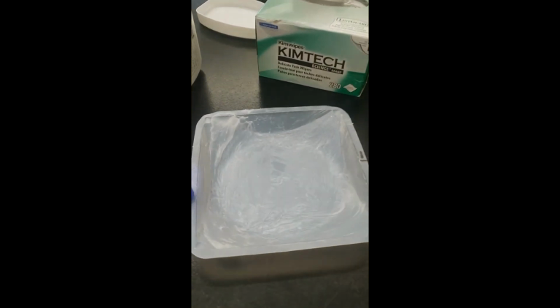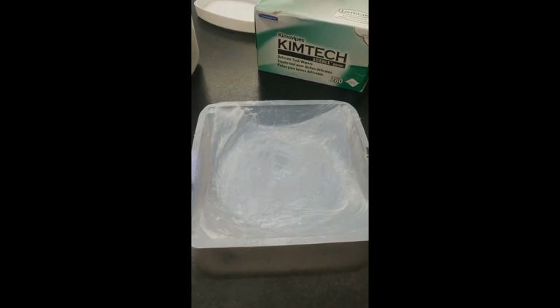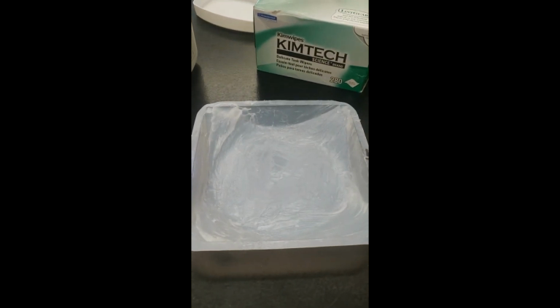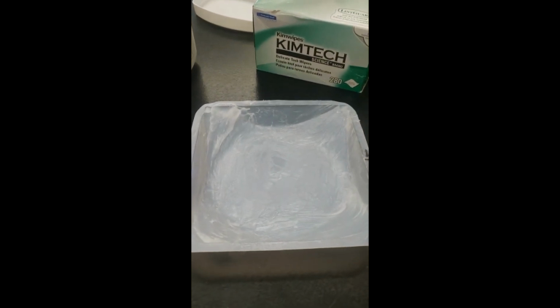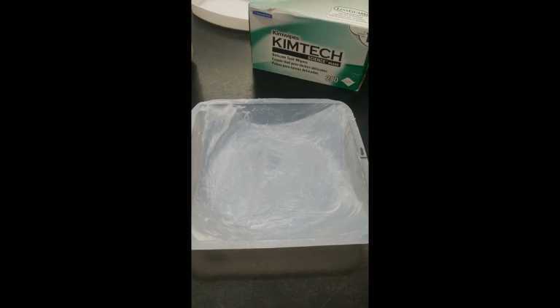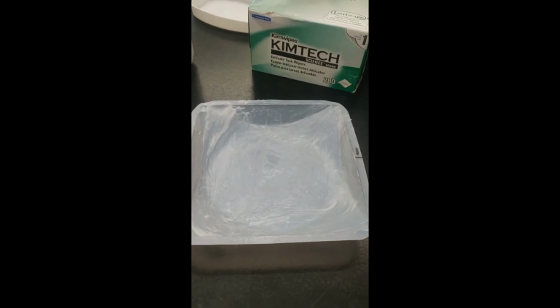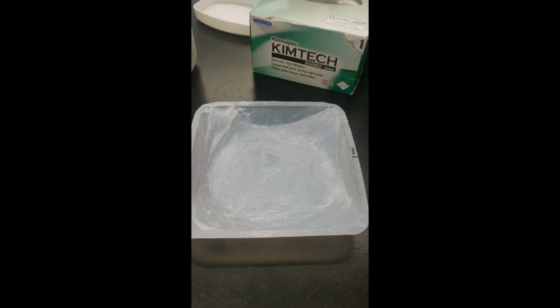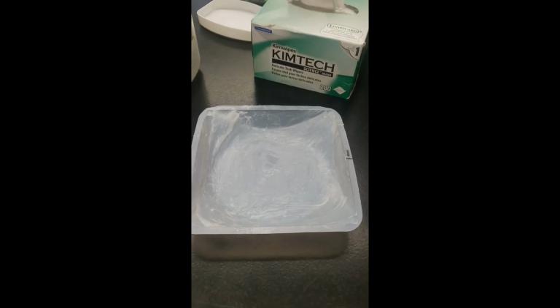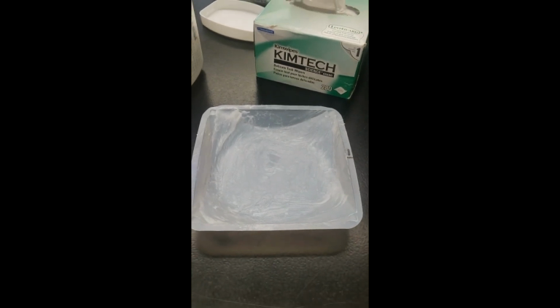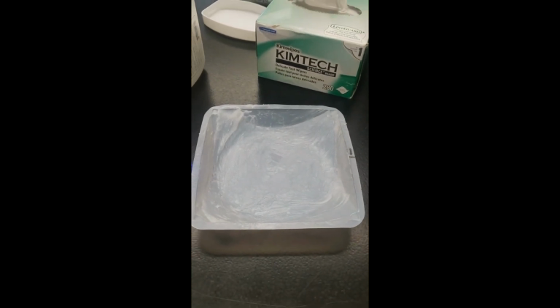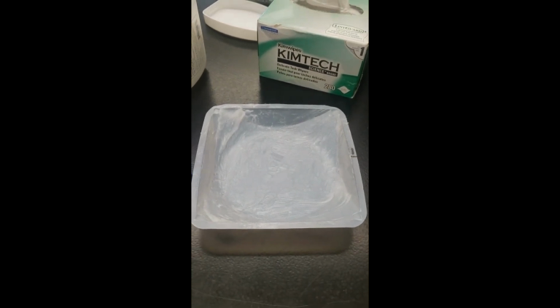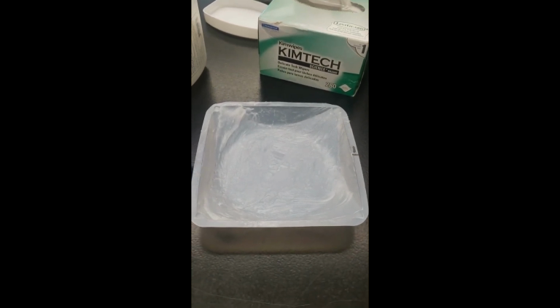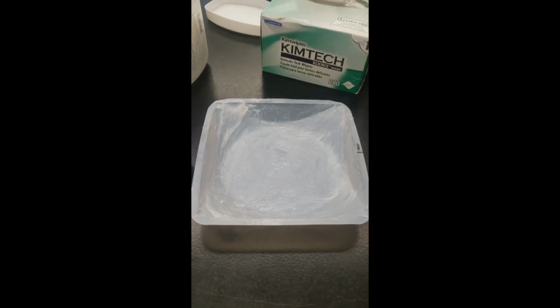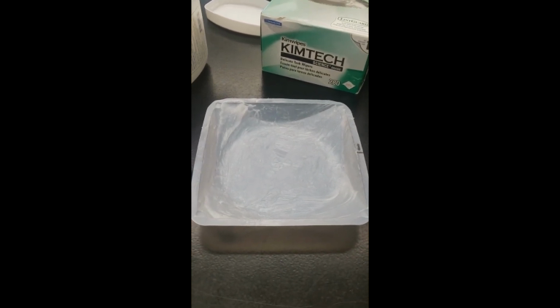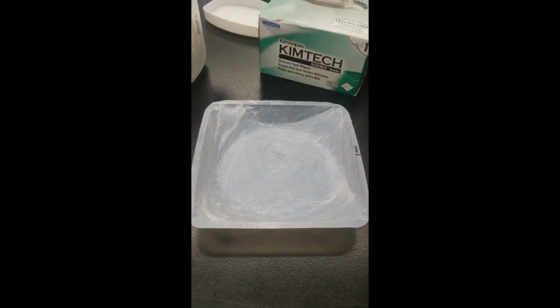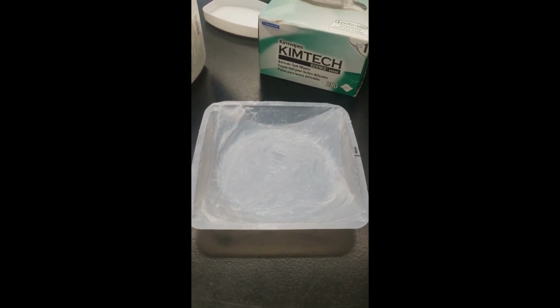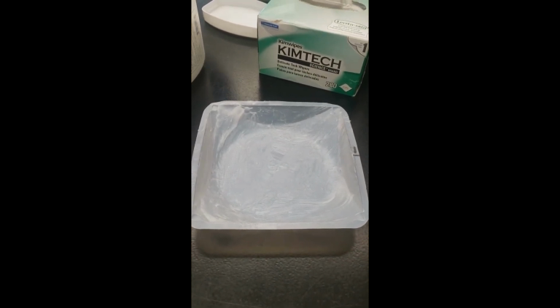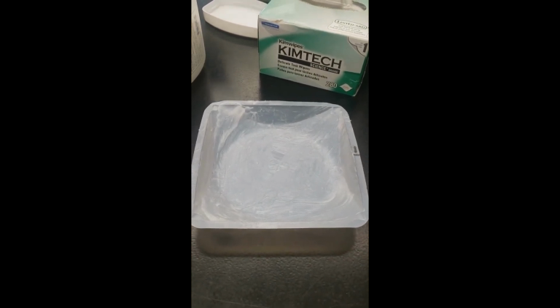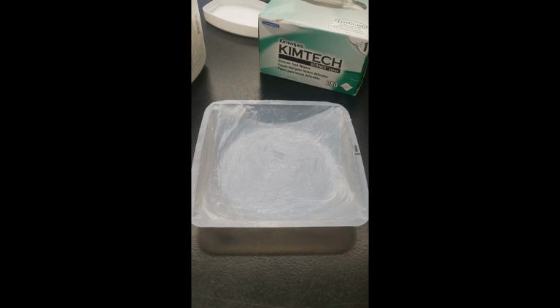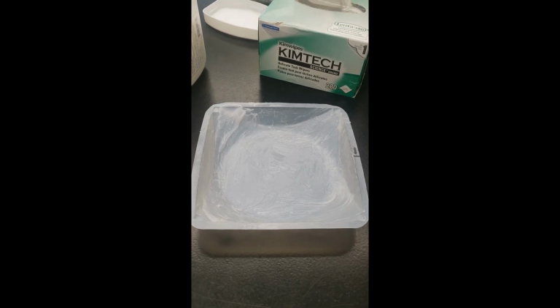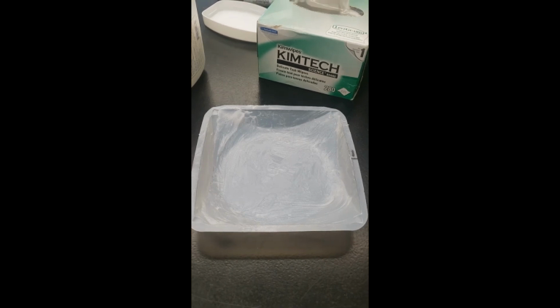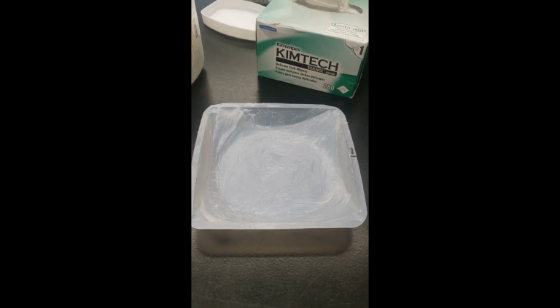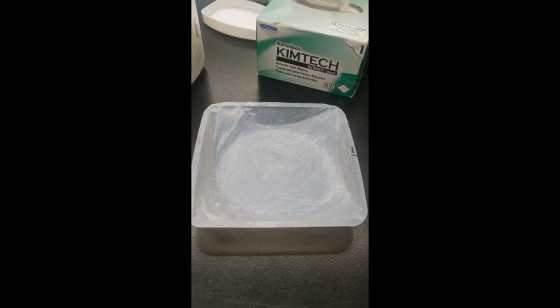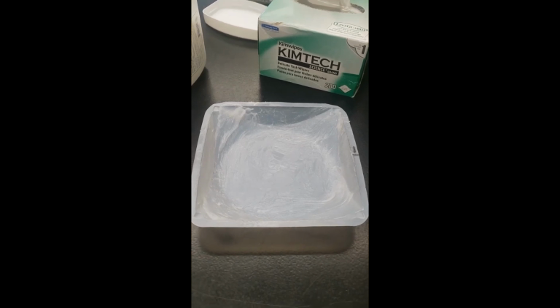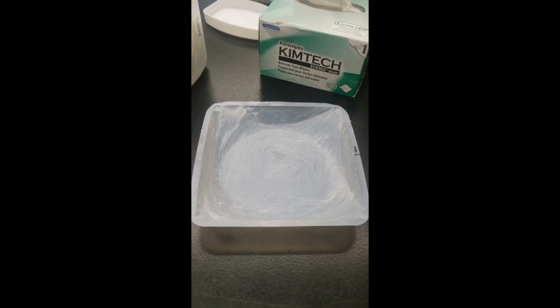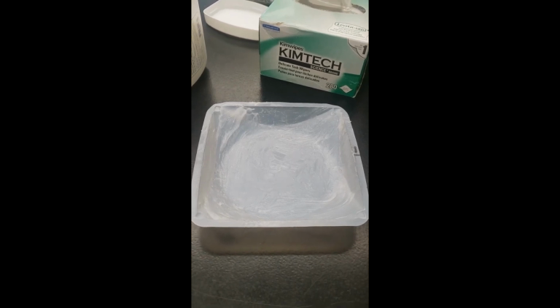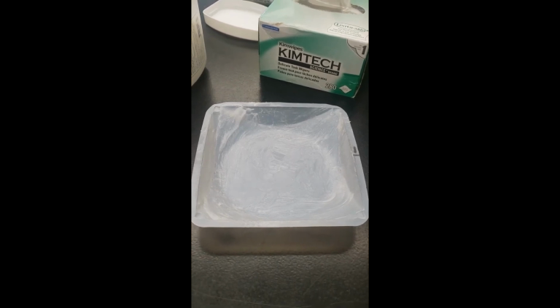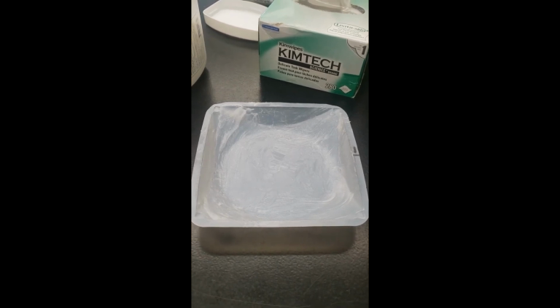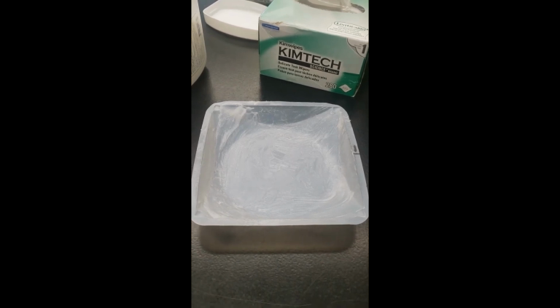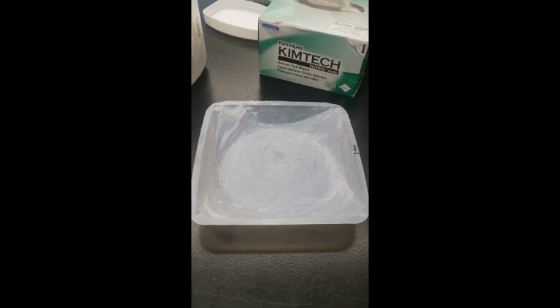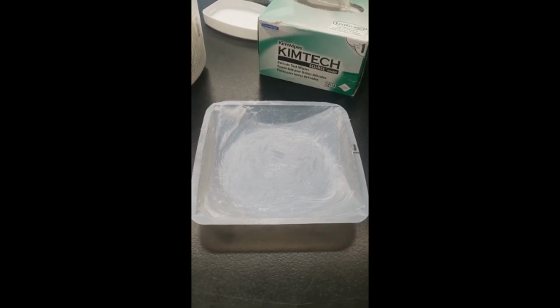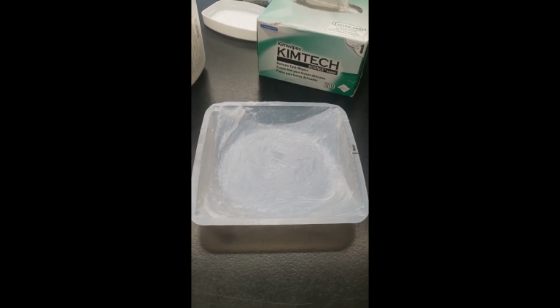That's what it should look like — petroleum jelly with a number on the dish. Make up as many dishes as you make containers for your yard.